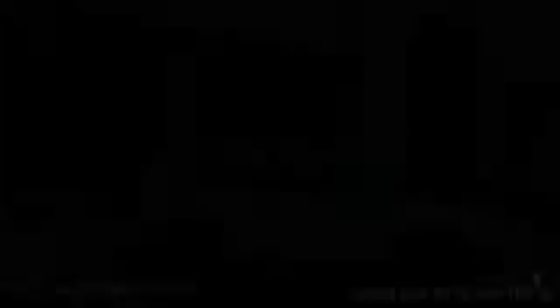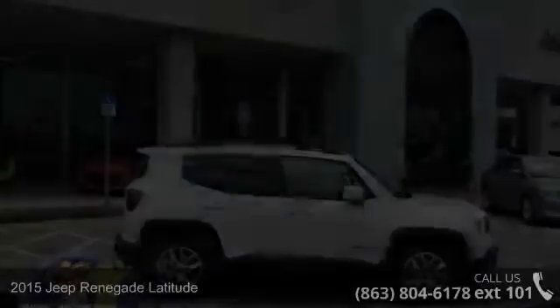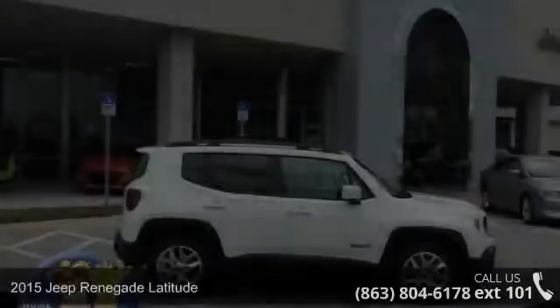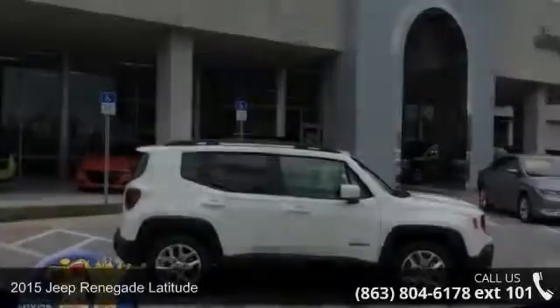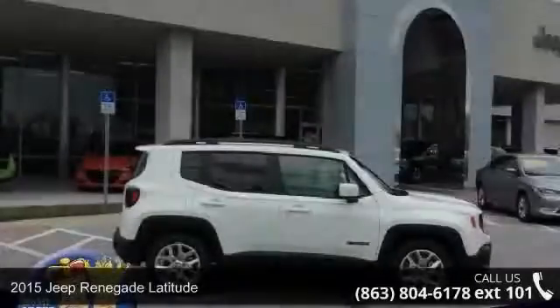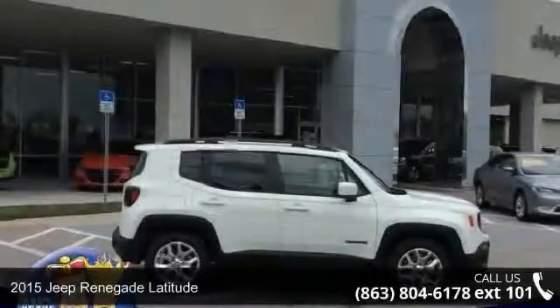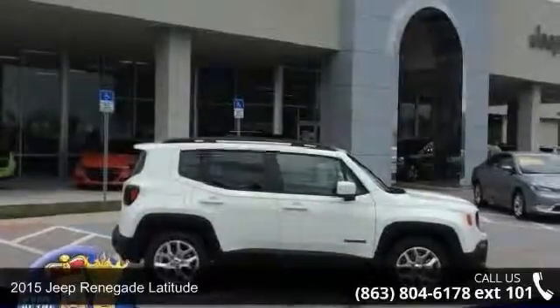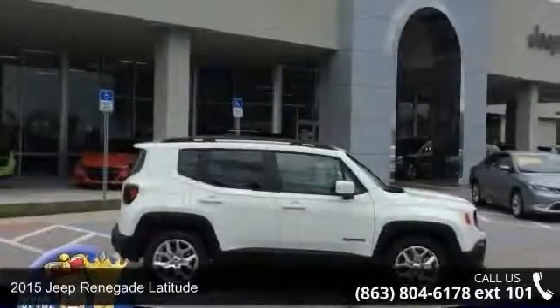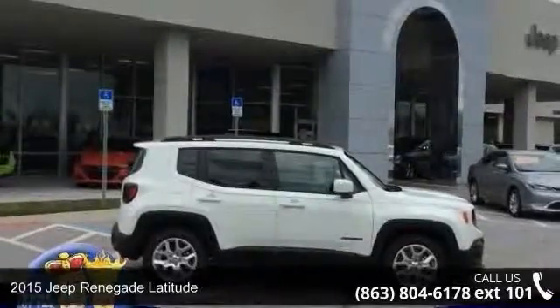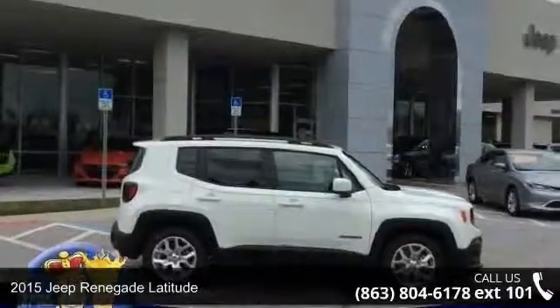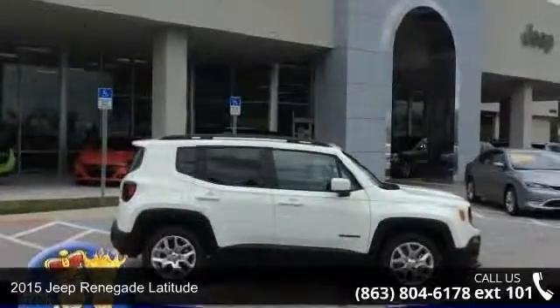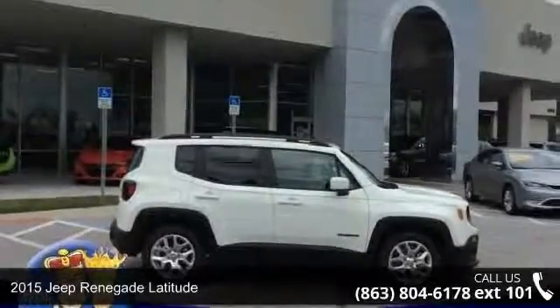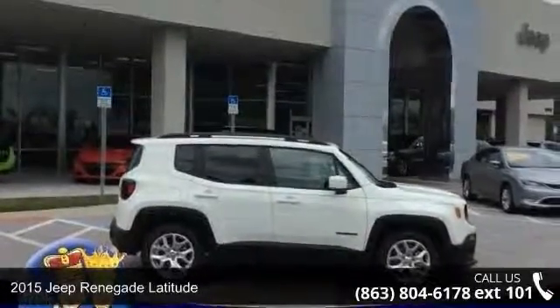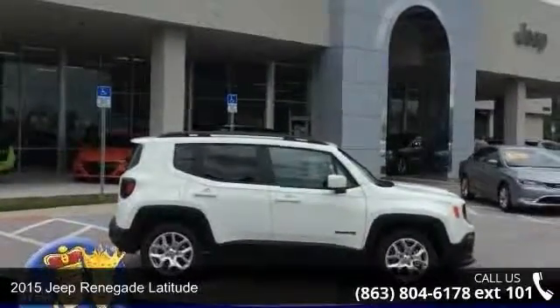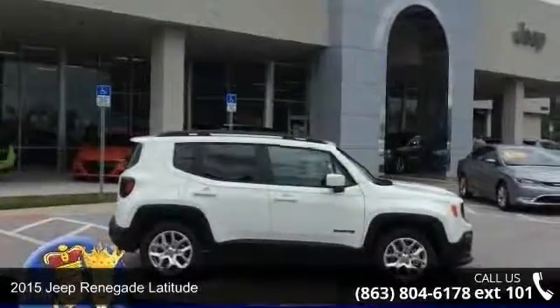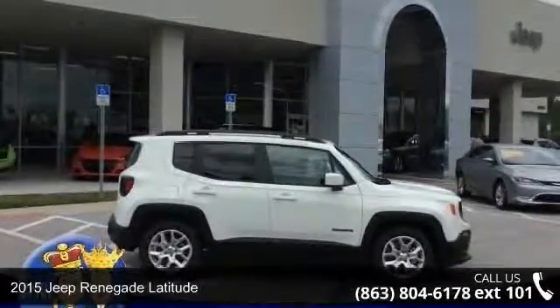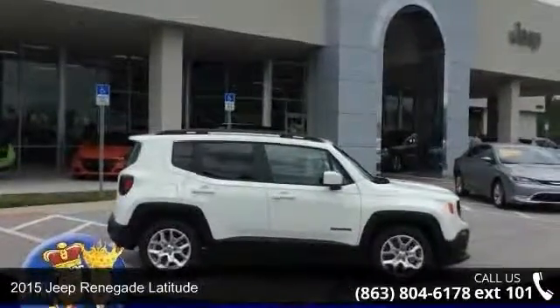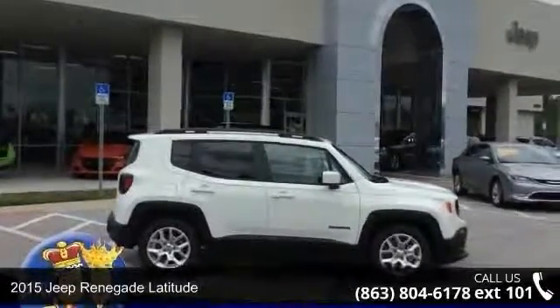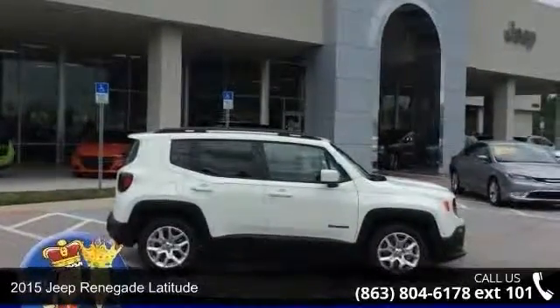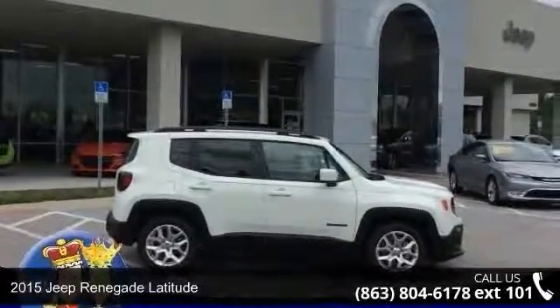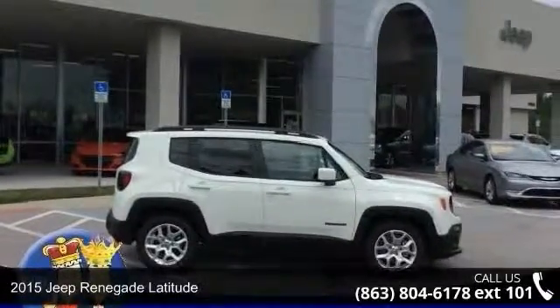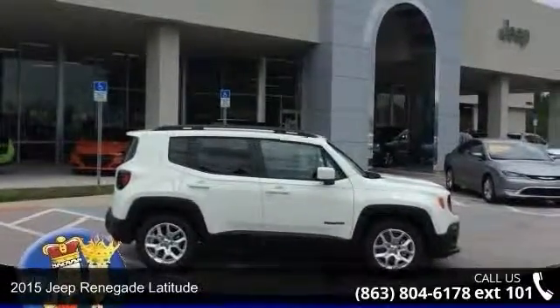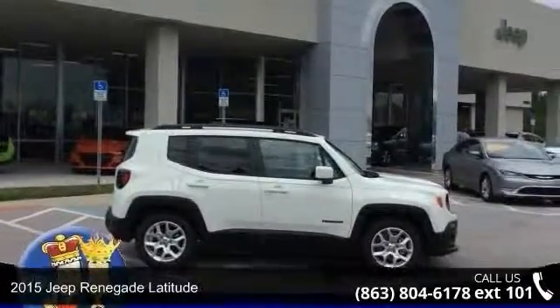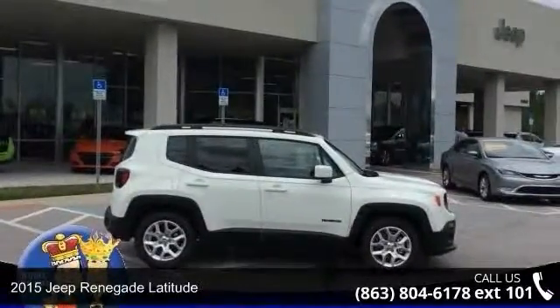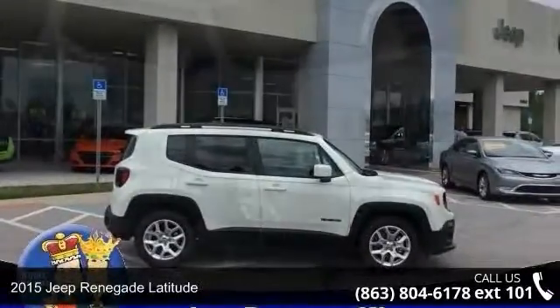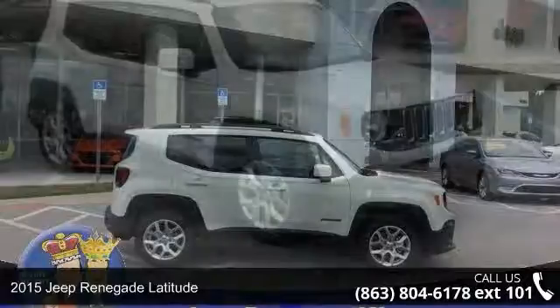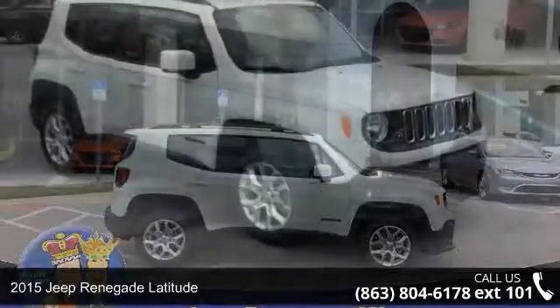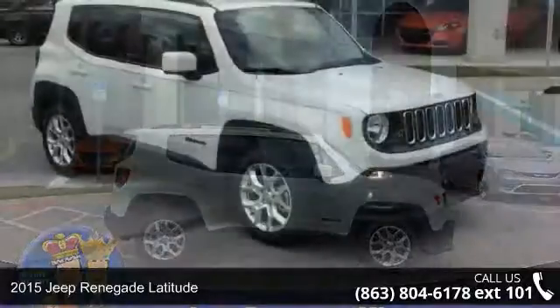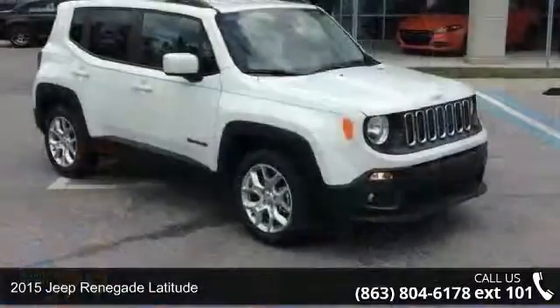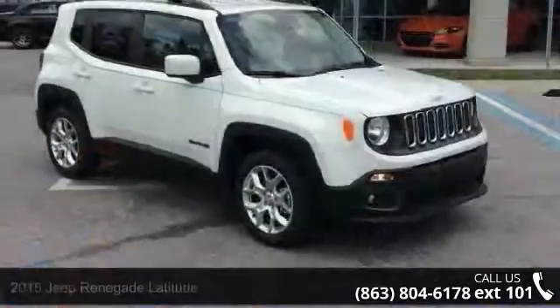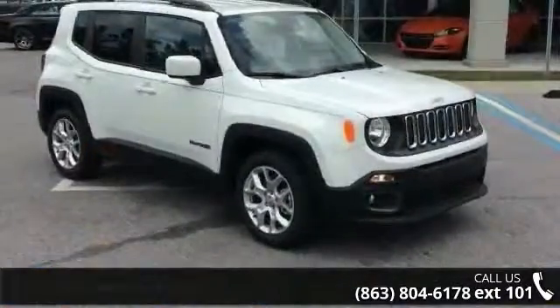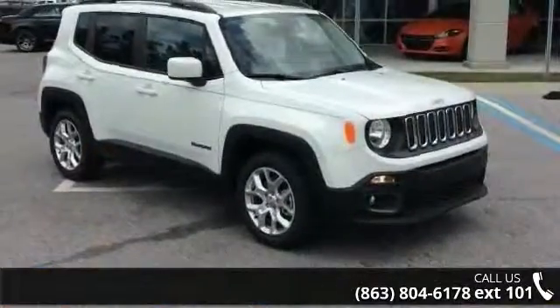Step into the 2015 Jeep Renegade Latitude. This may be the set of wheels you've been looking for.